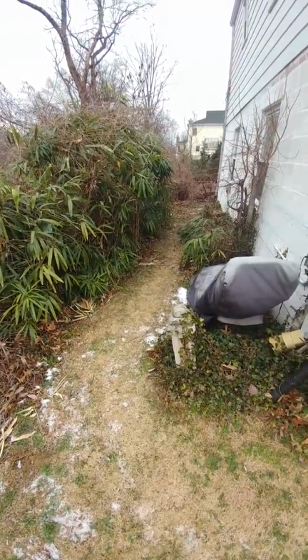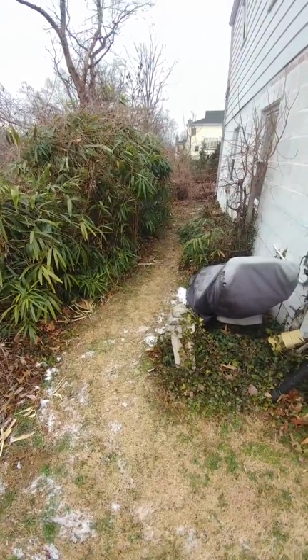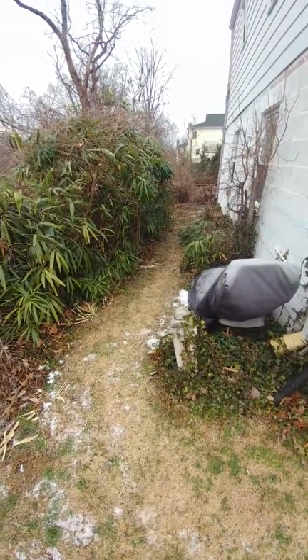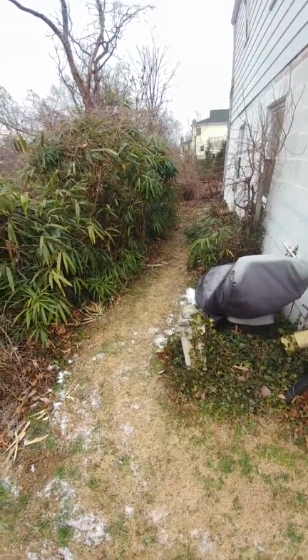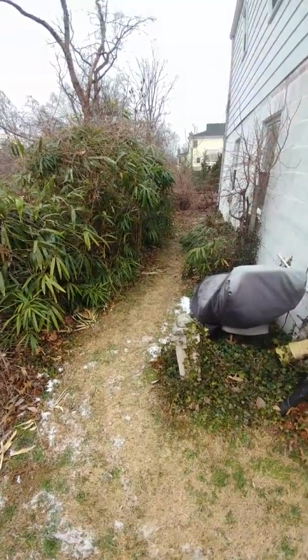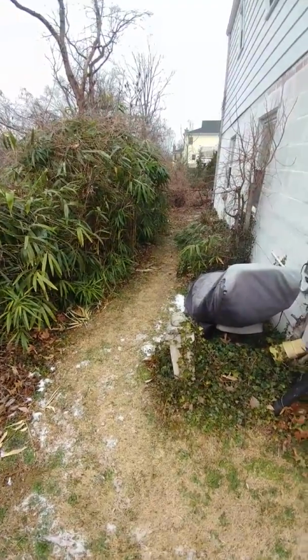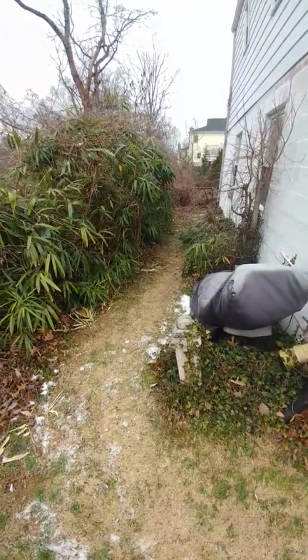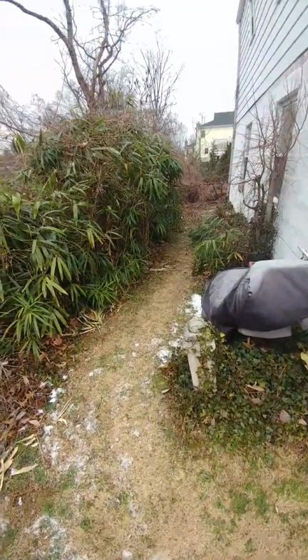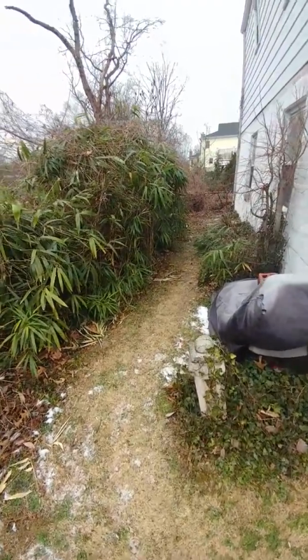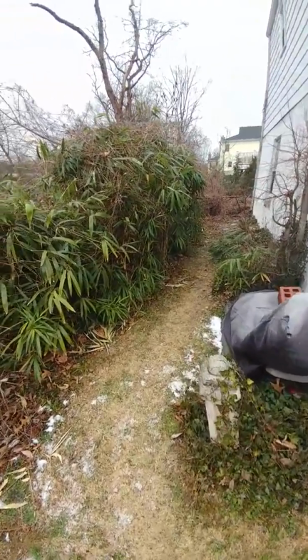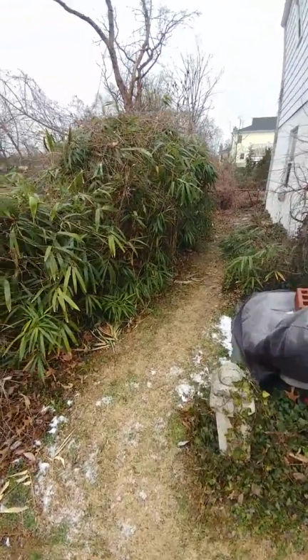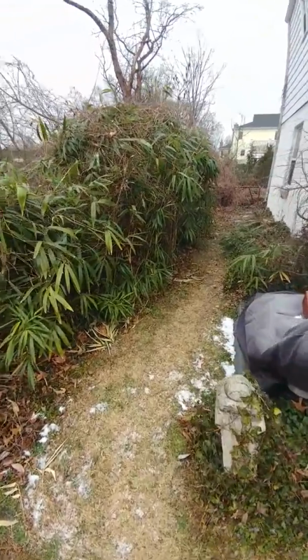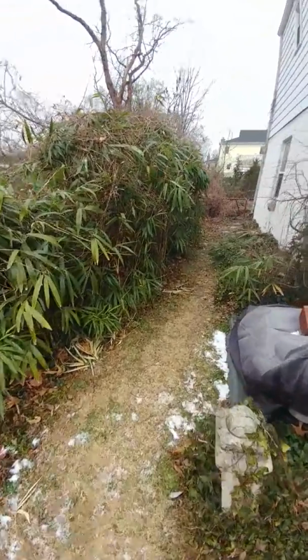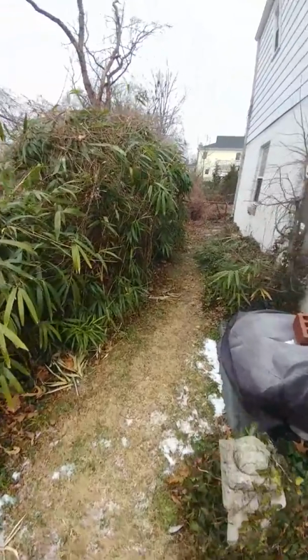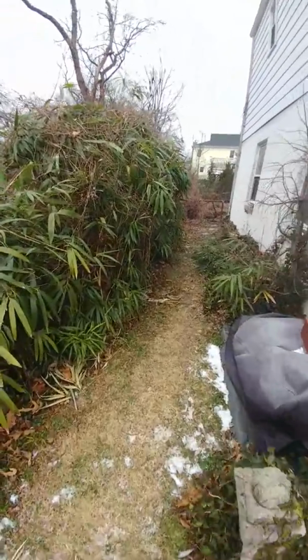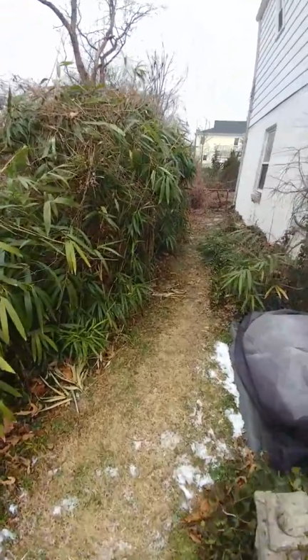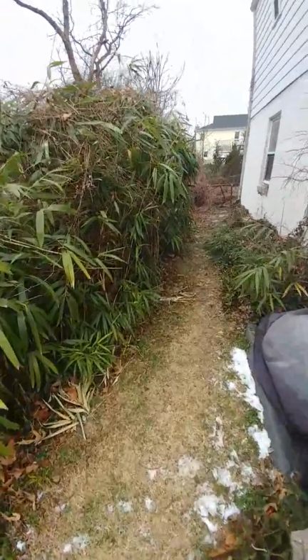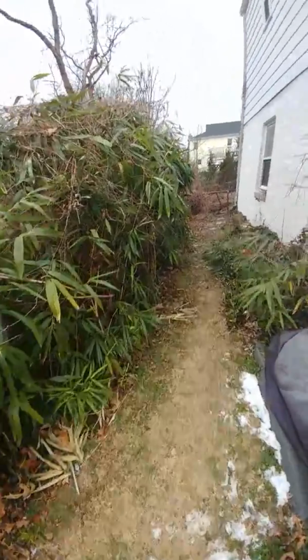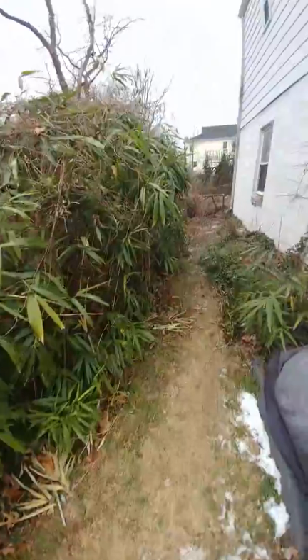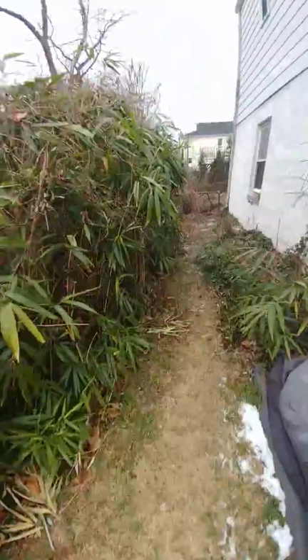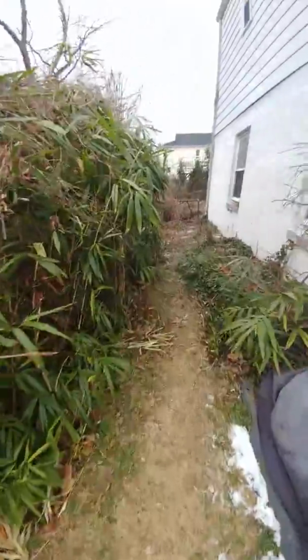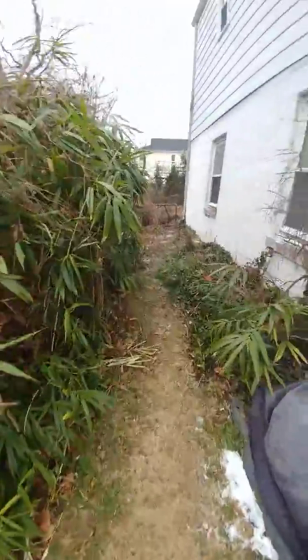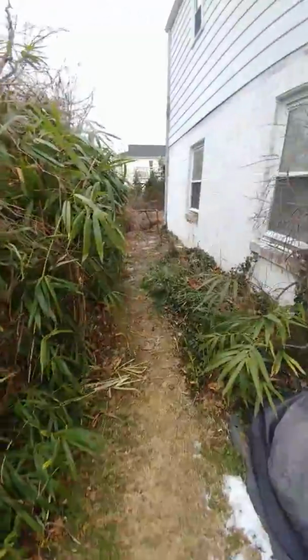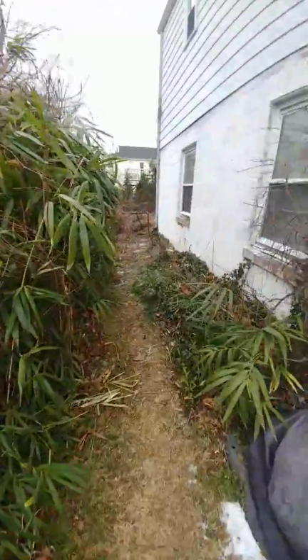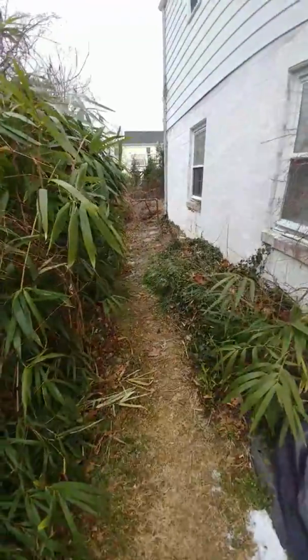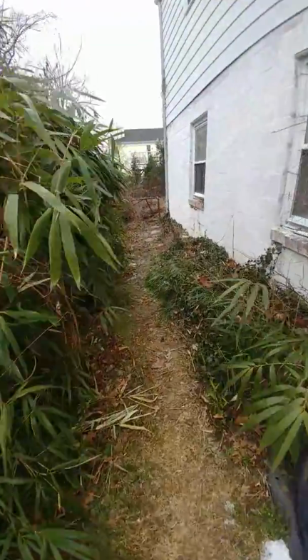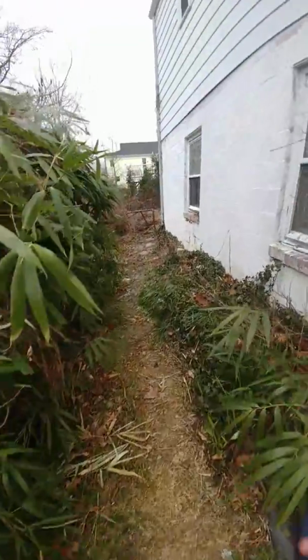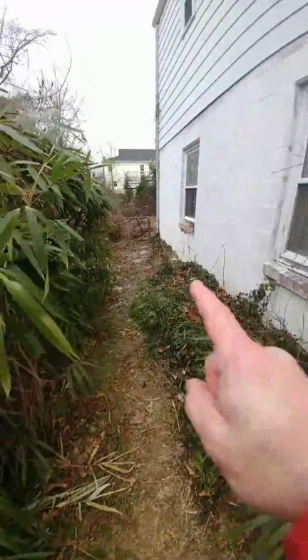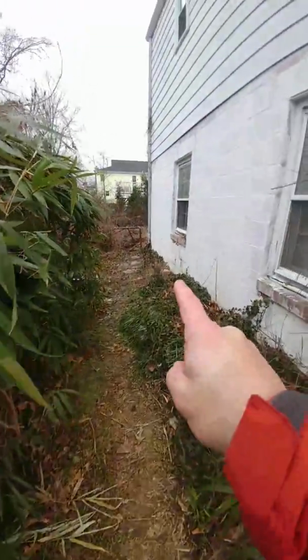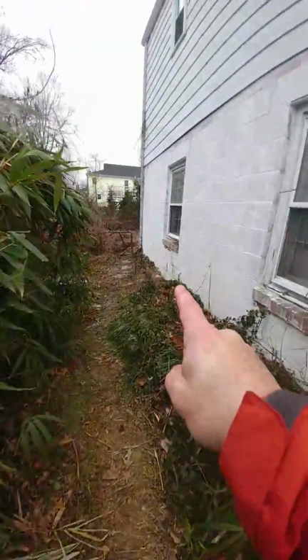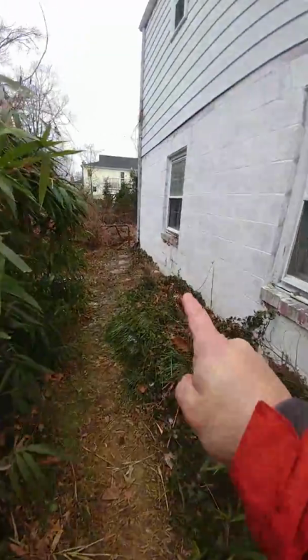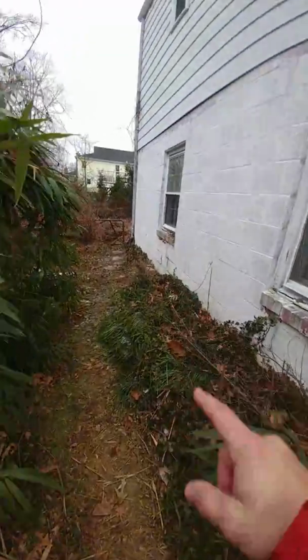This video is for a spot repair. There's a clean out right over here.